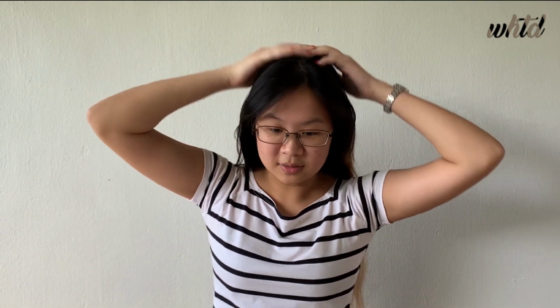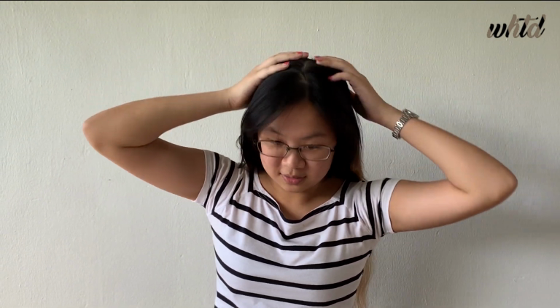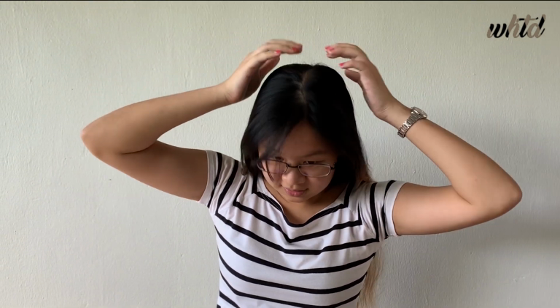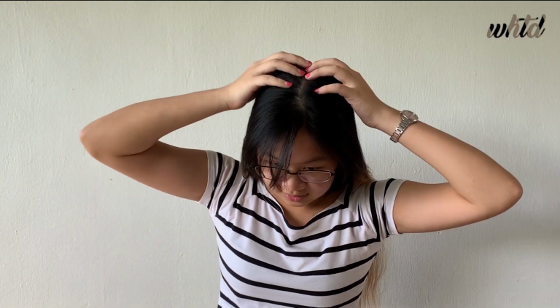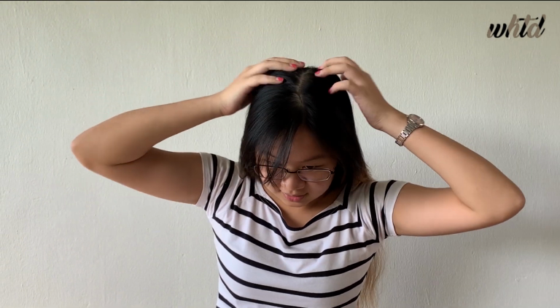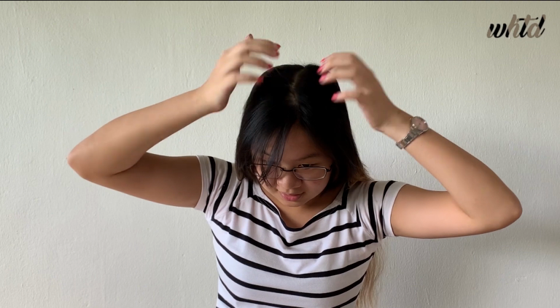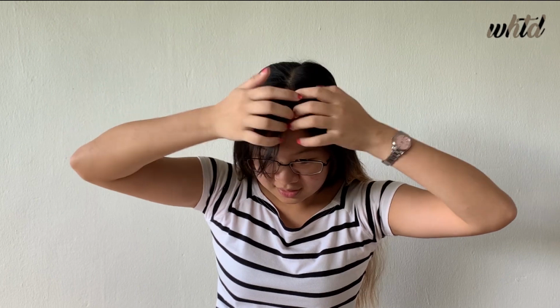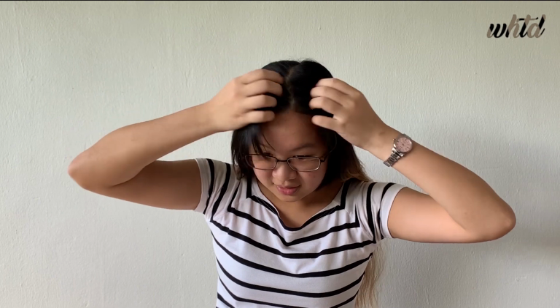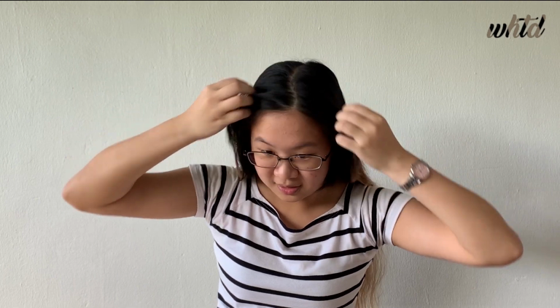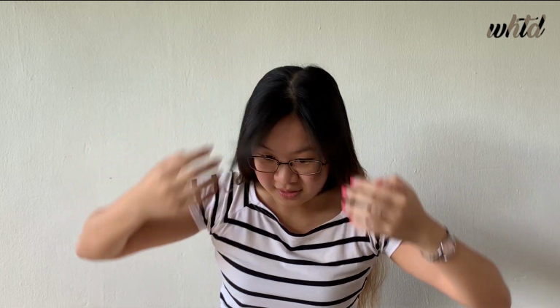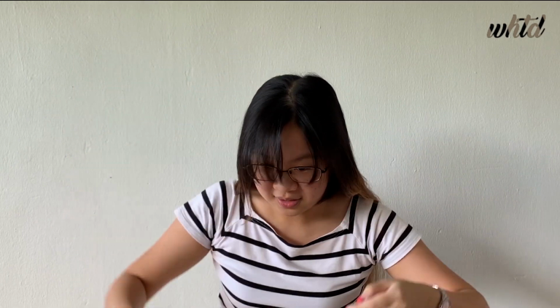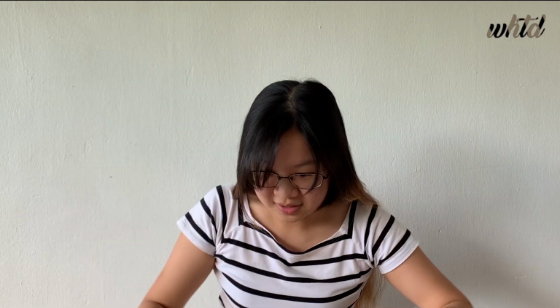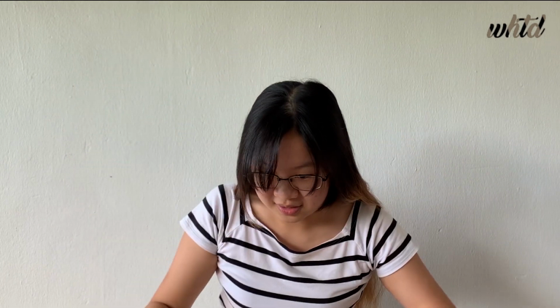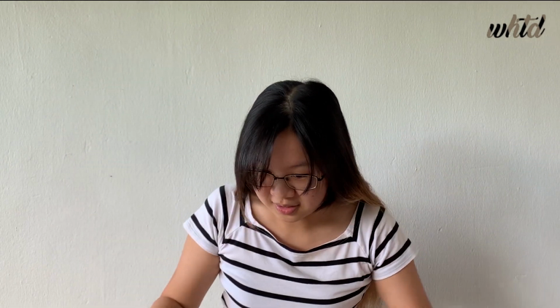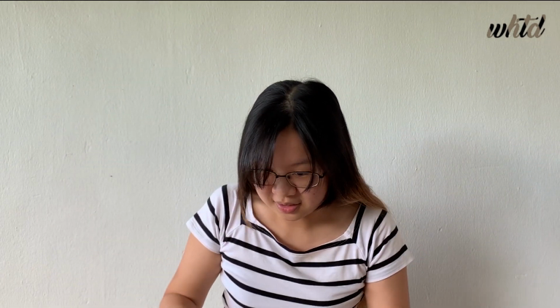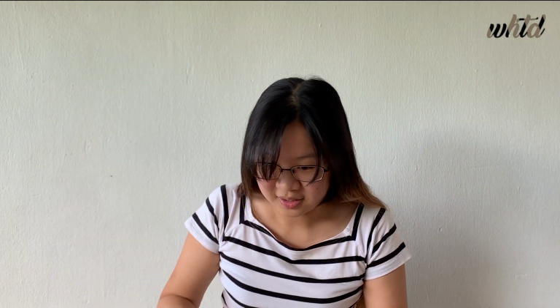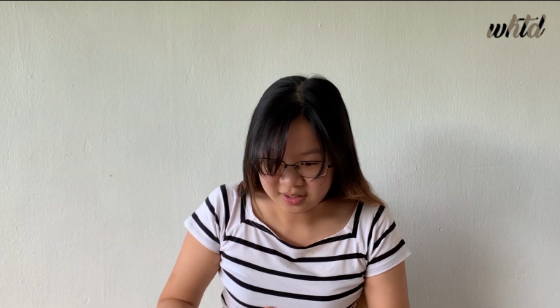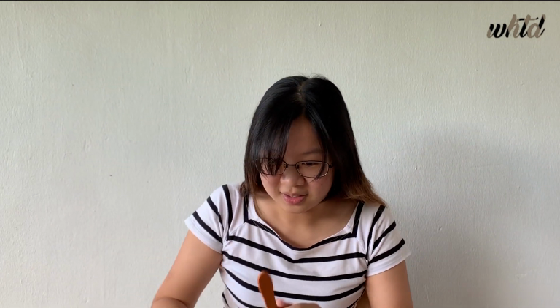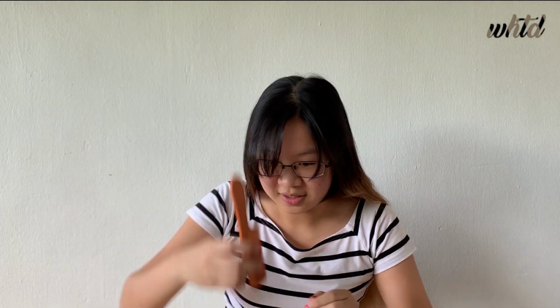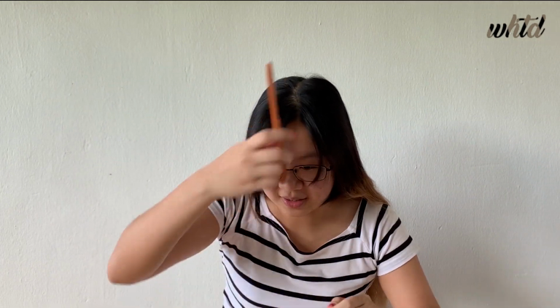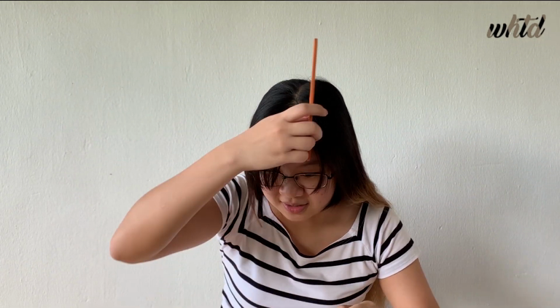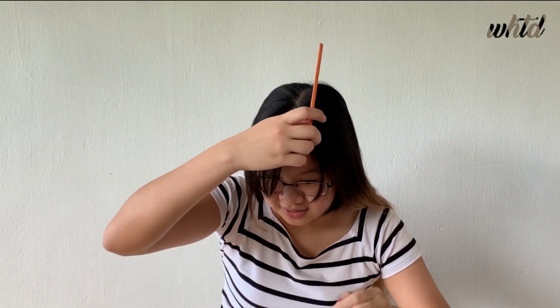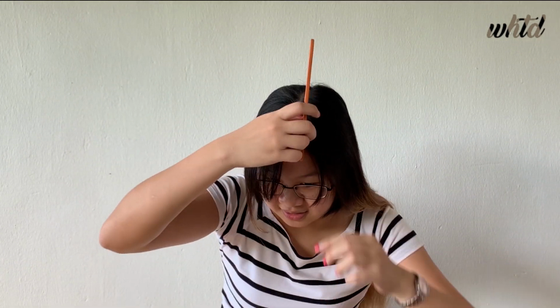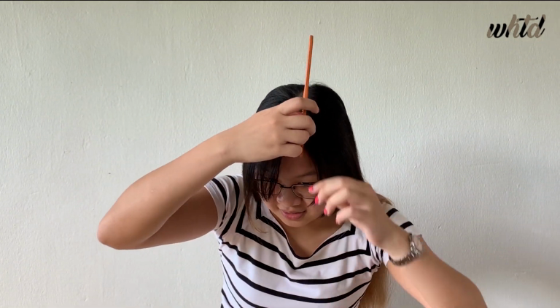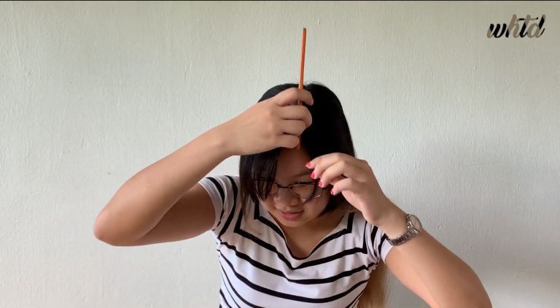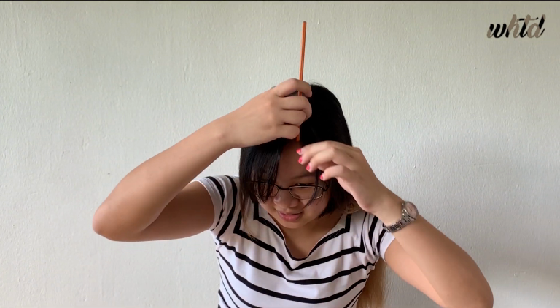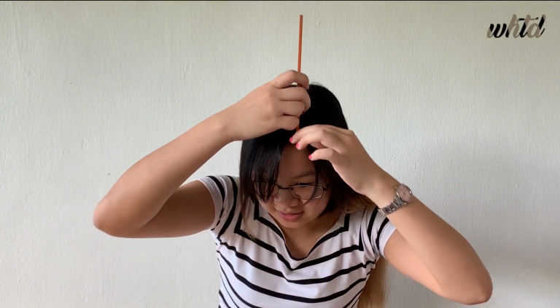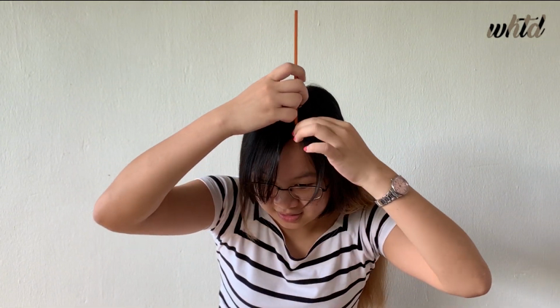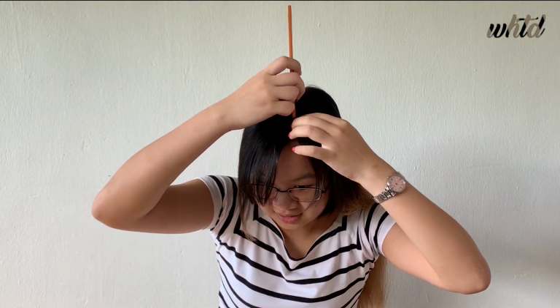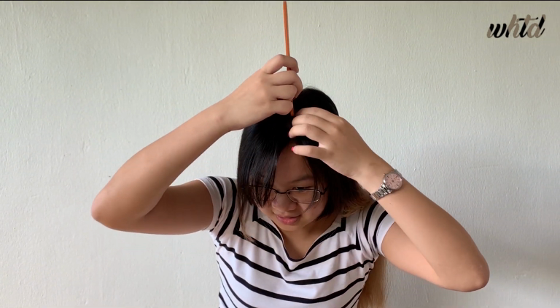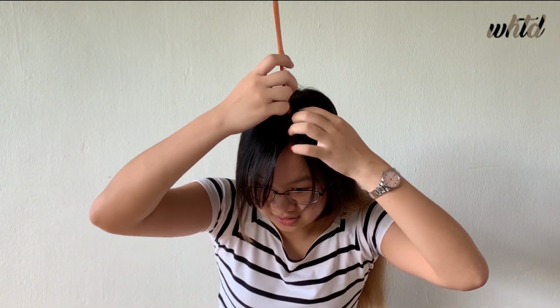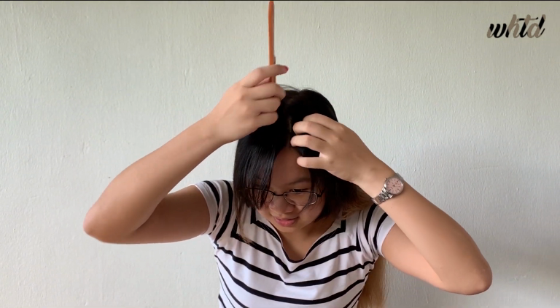As you can see, my grown-out side shape is not long enough to be held up into a ponytail. So, with this hairstyle, I can tie it up into a ponytail.